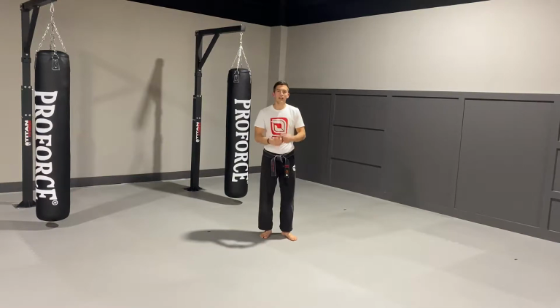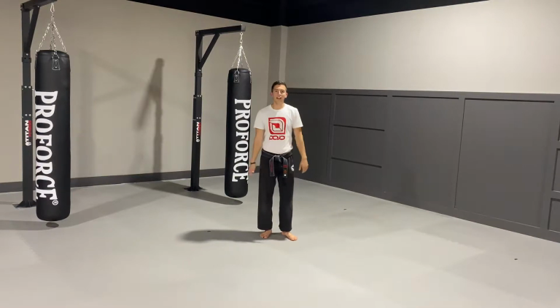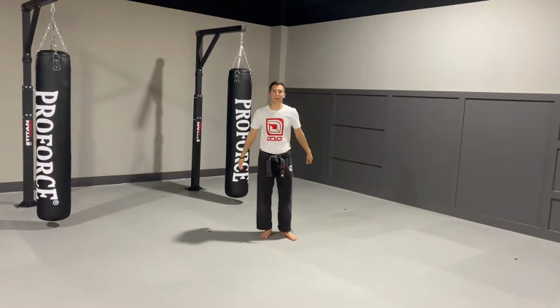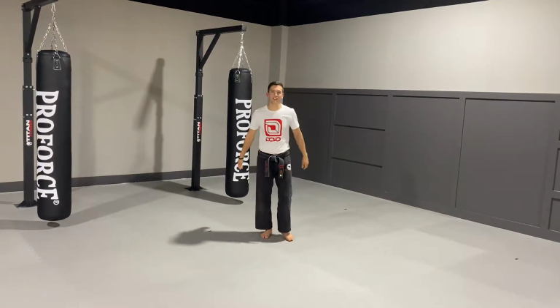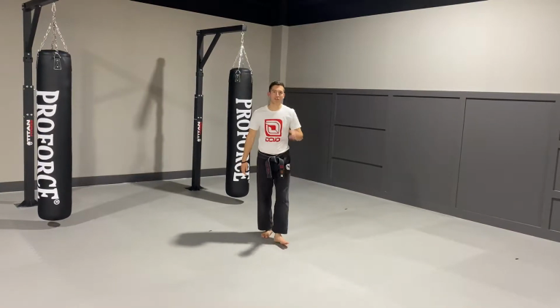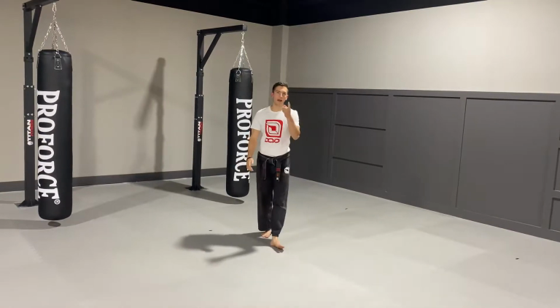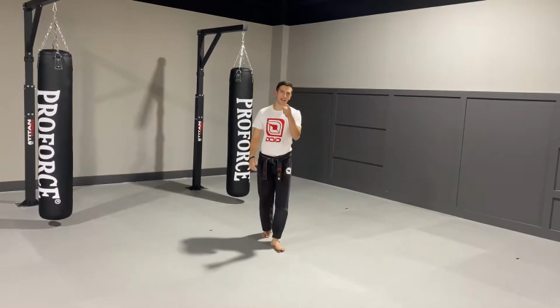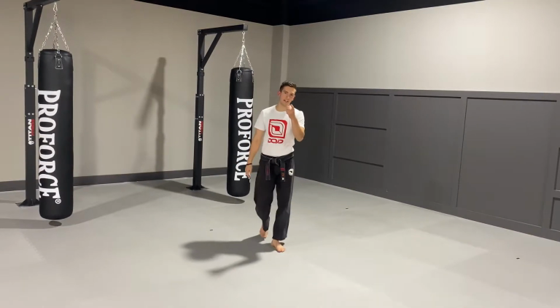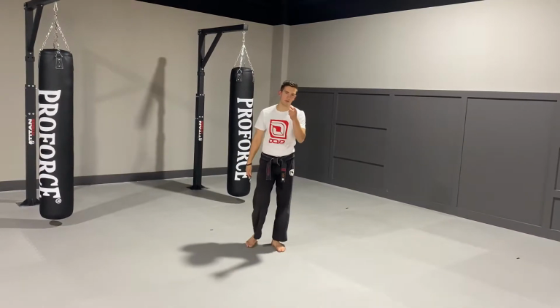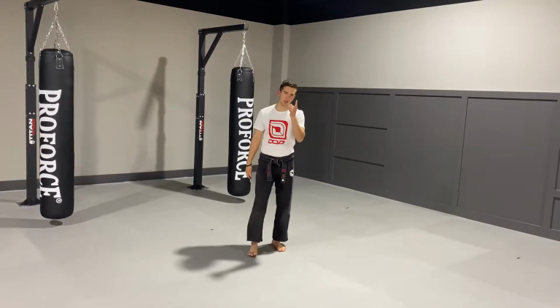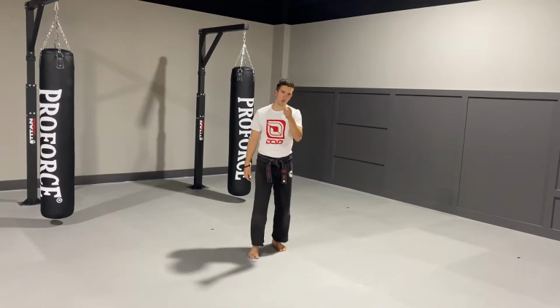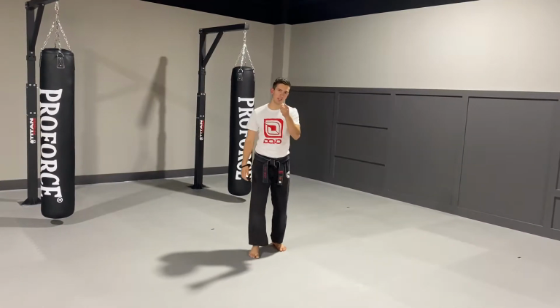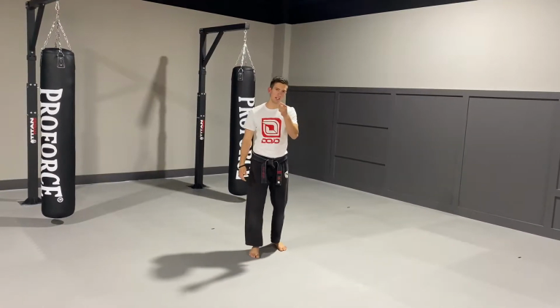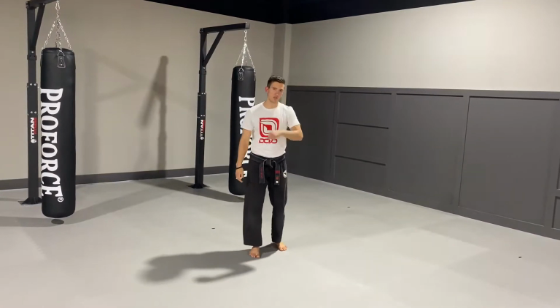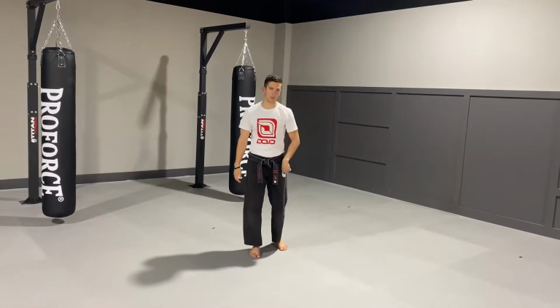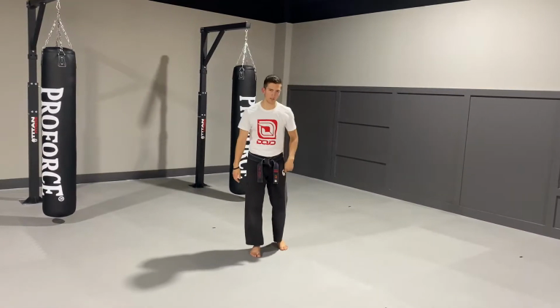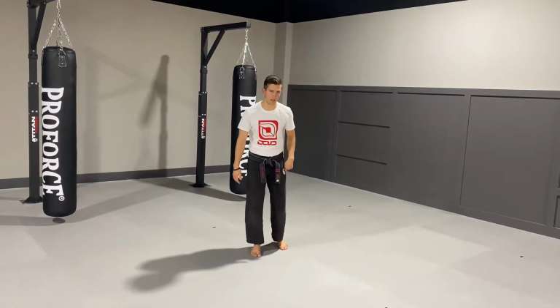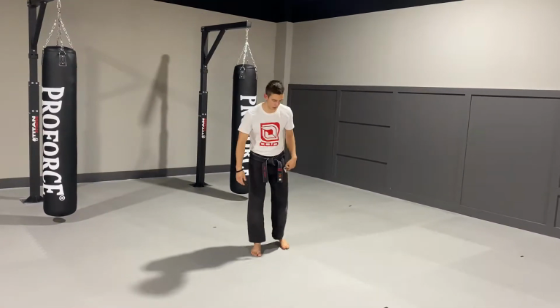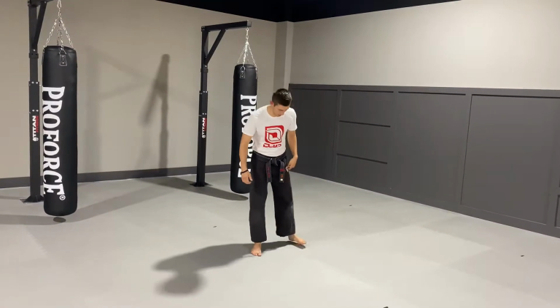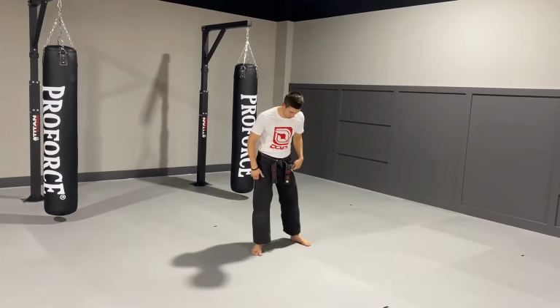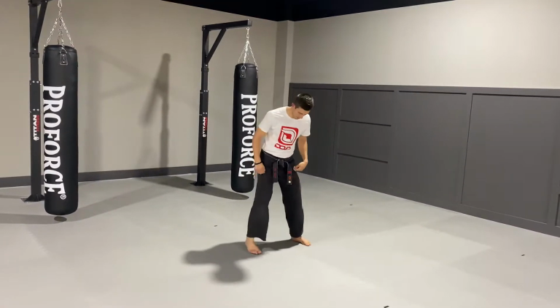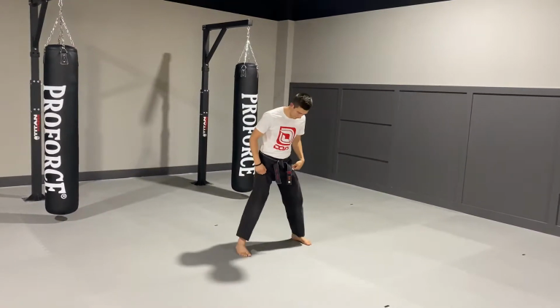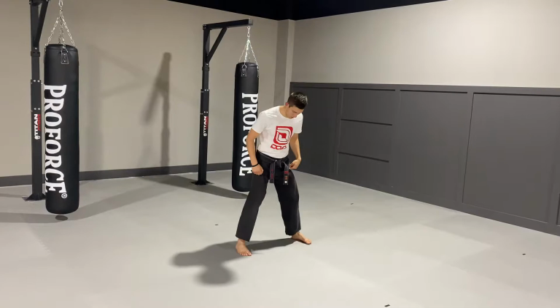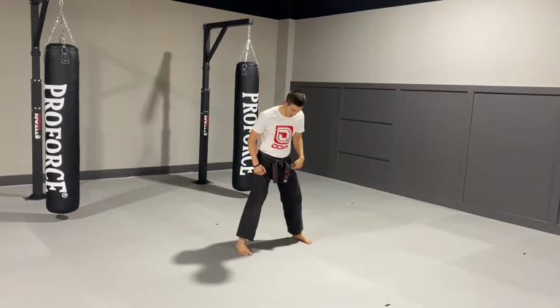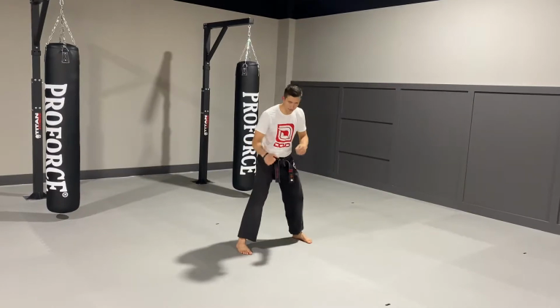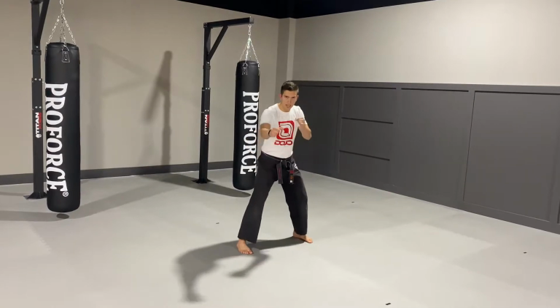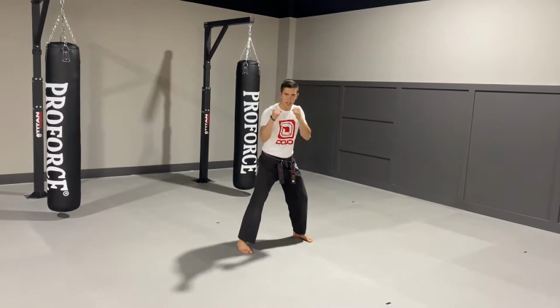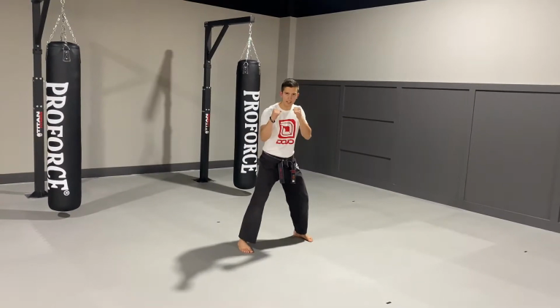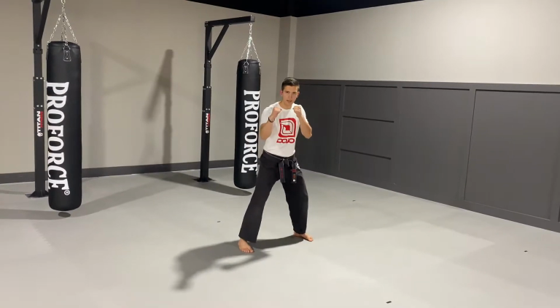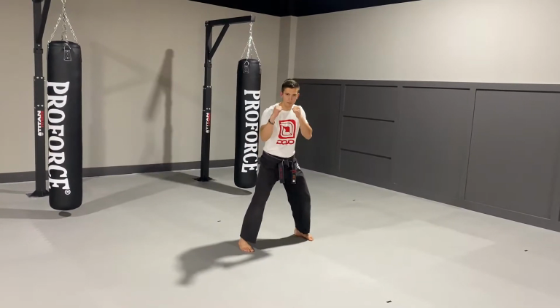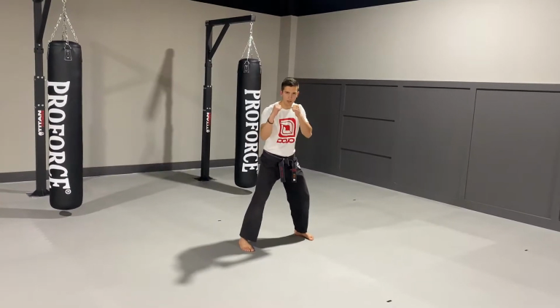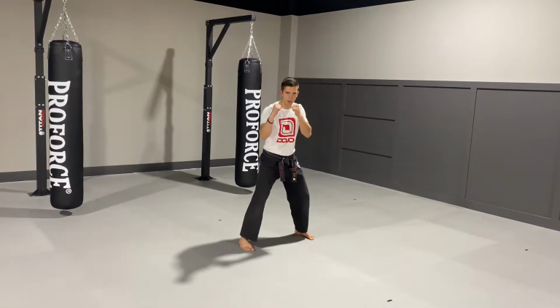Hey guys, here's your back kick for your green belt strike this time. I'm going to start in my left forward stance, hands up, knees are bent.